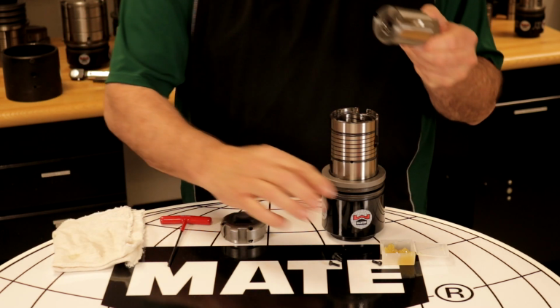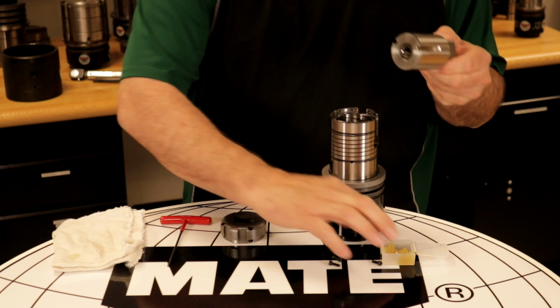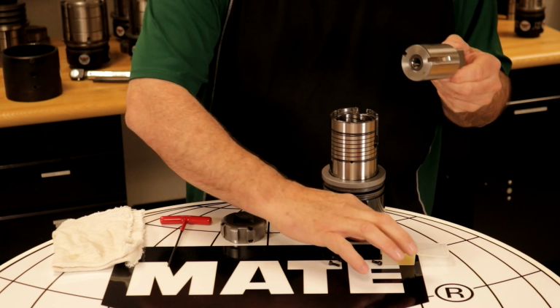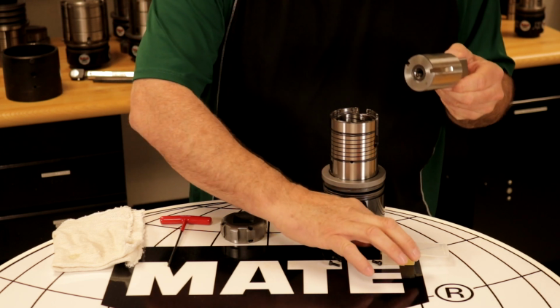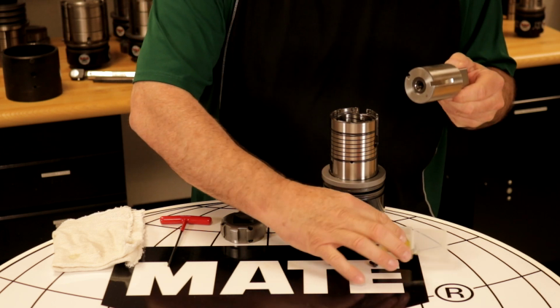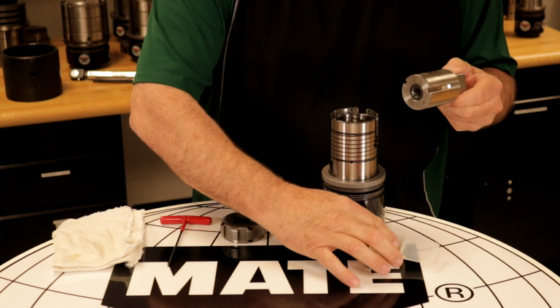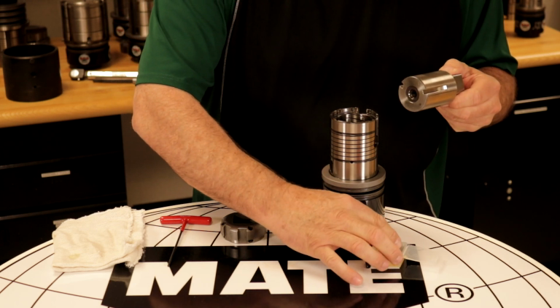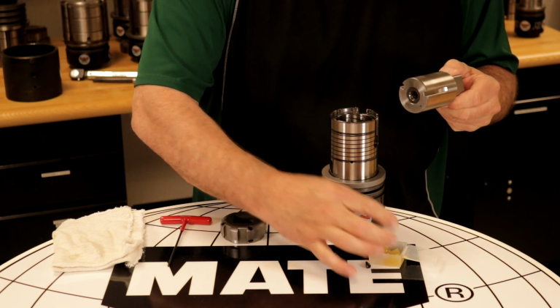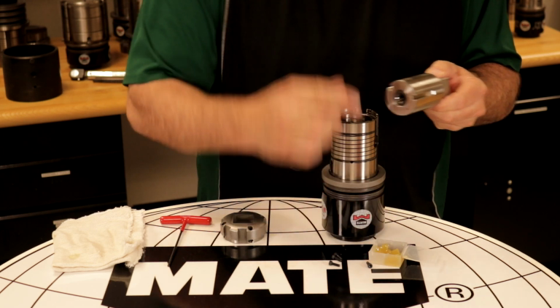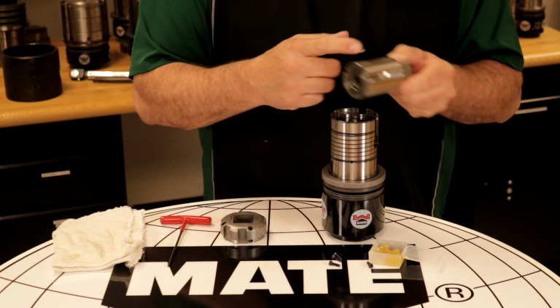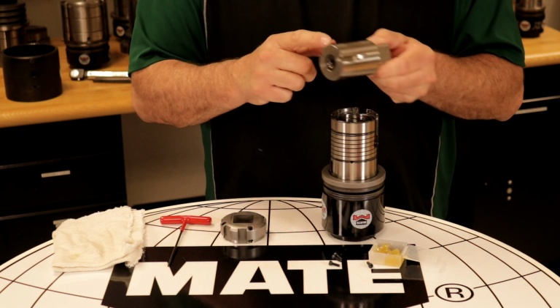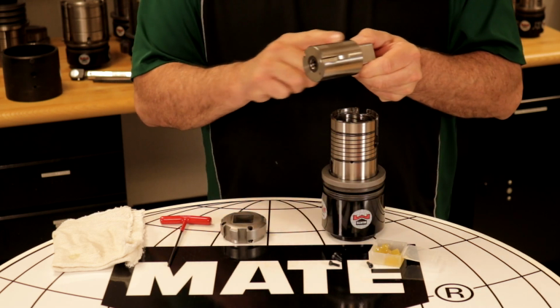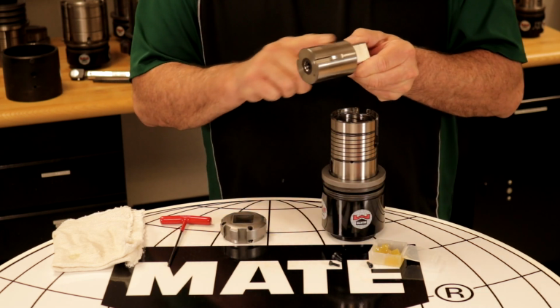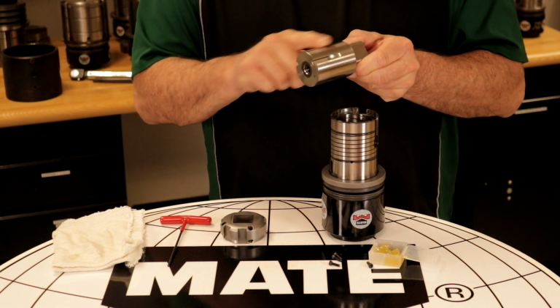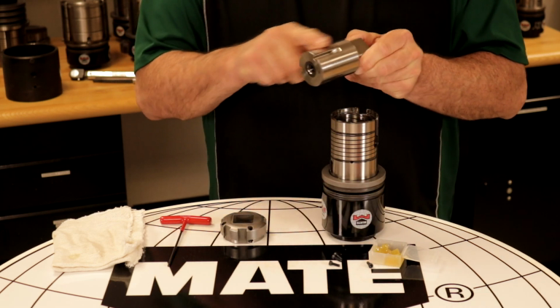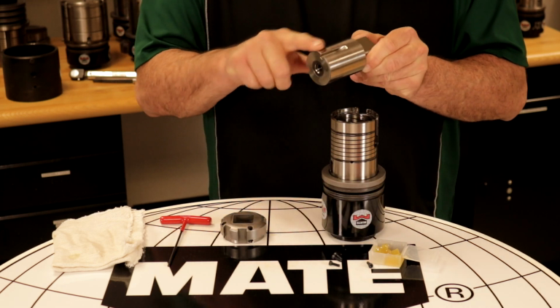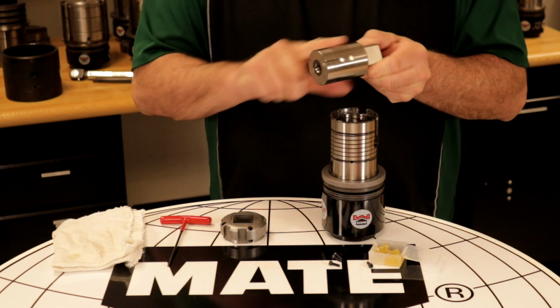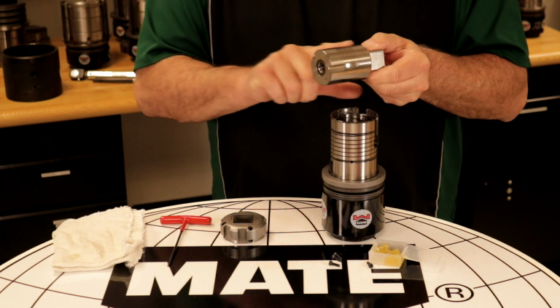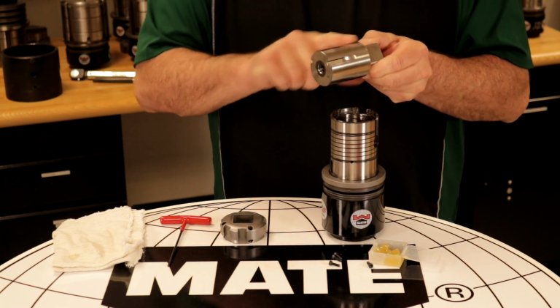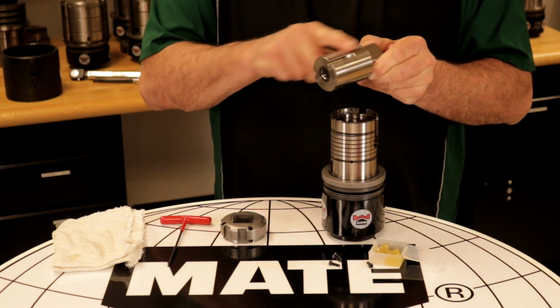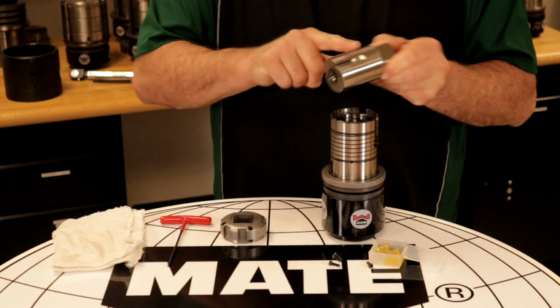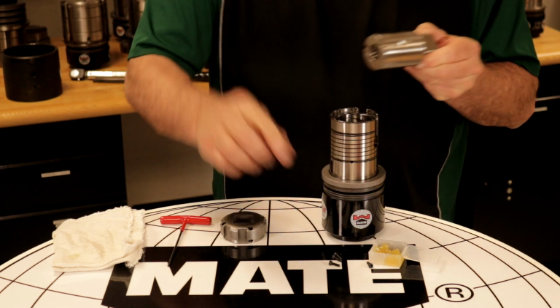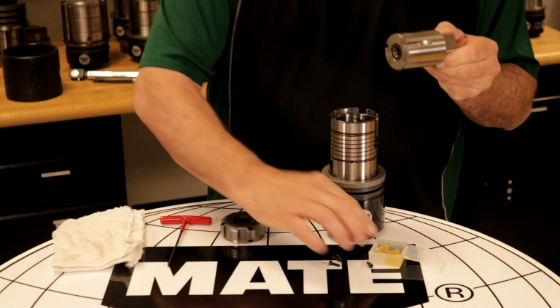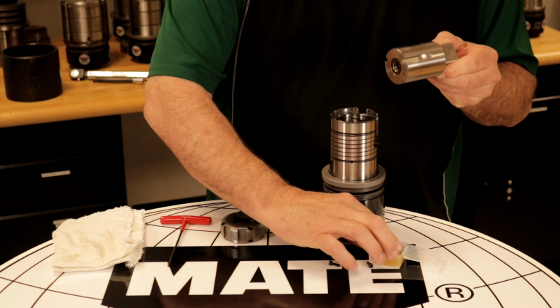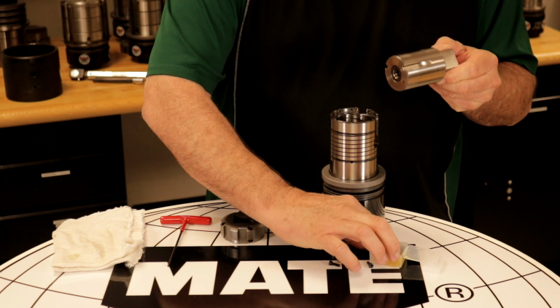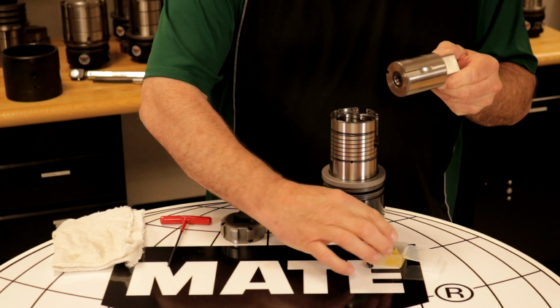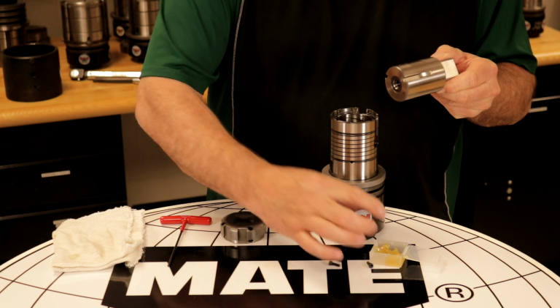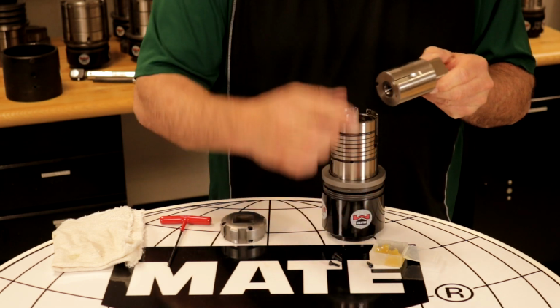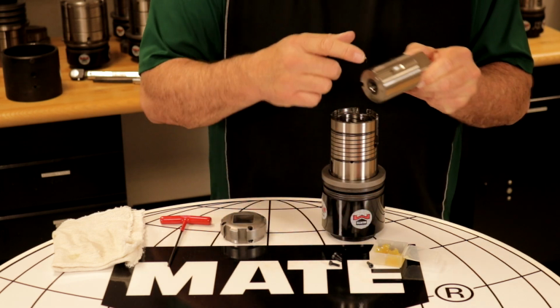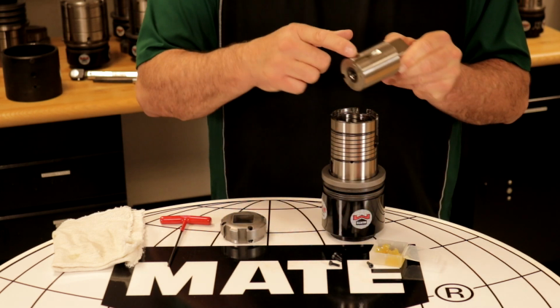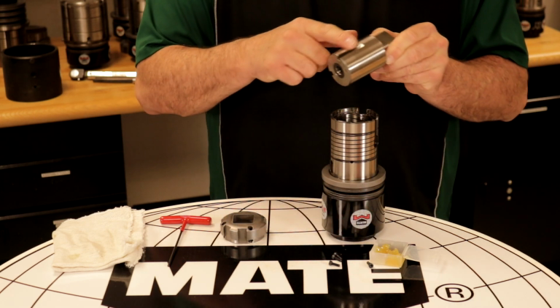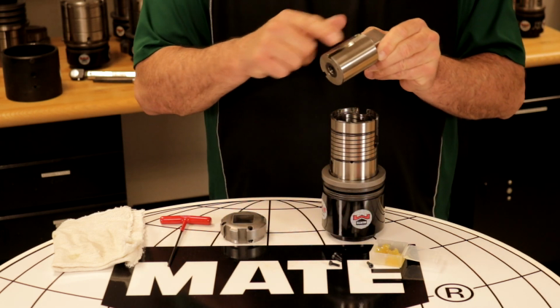Then we will add grease to the punch body. We recommend the operator include grease to all keyways during this service.